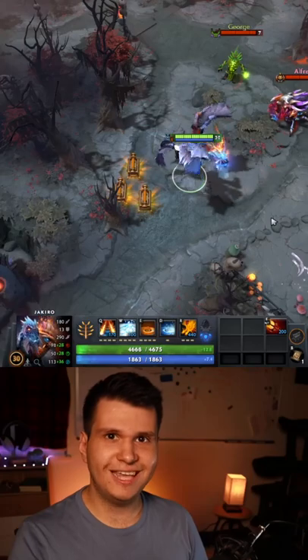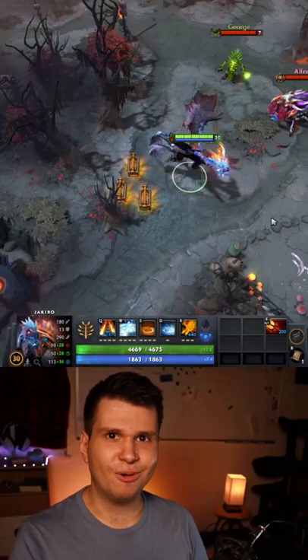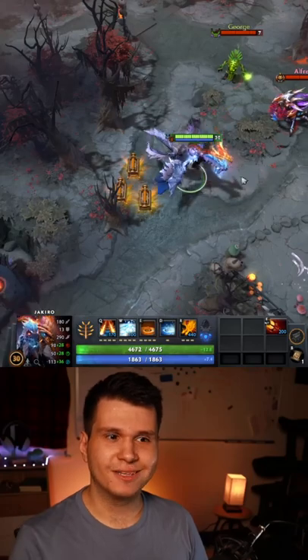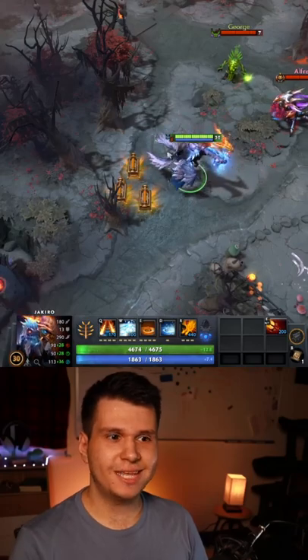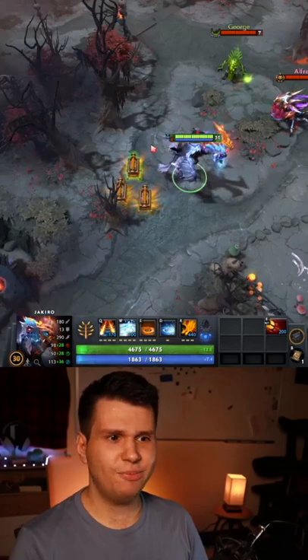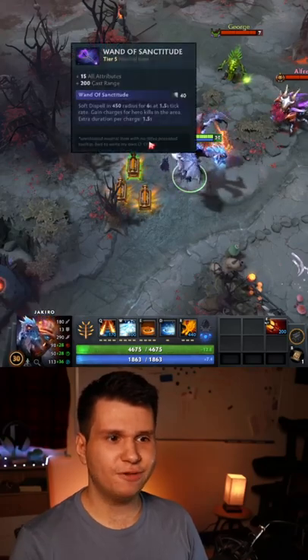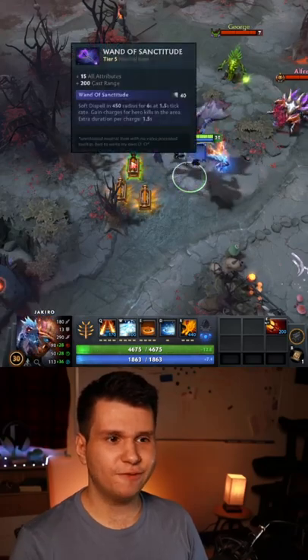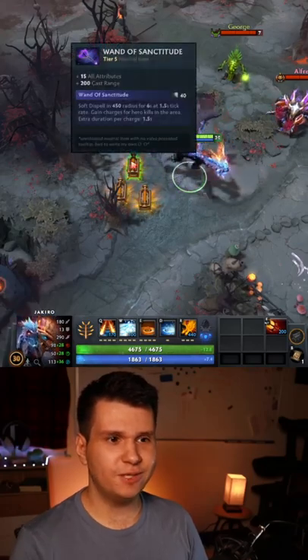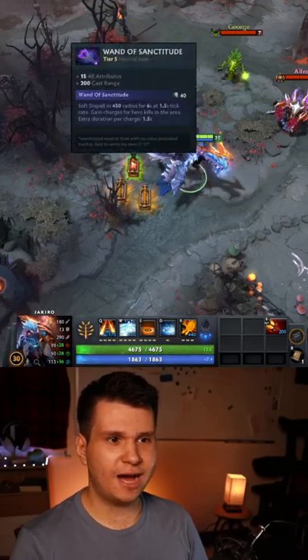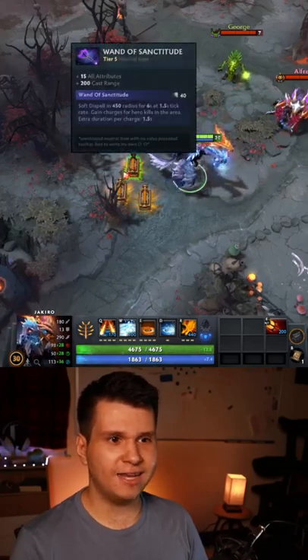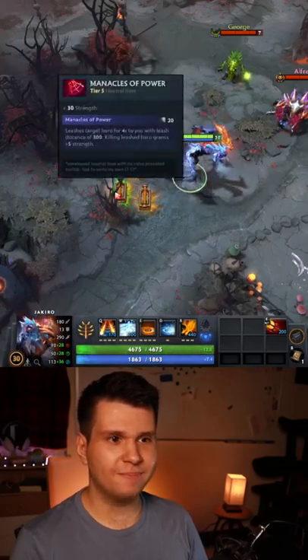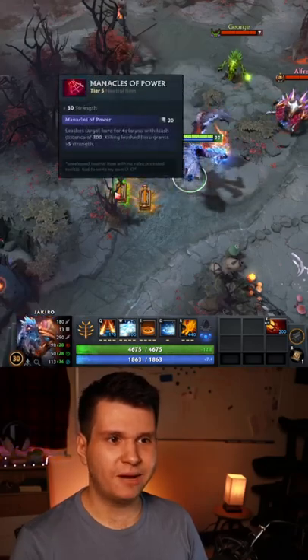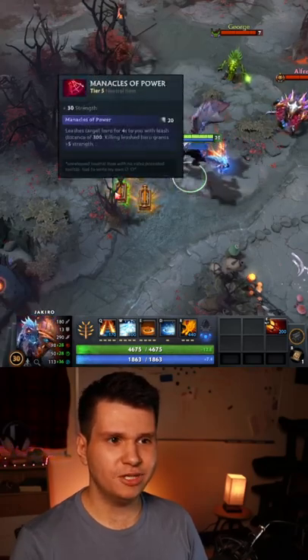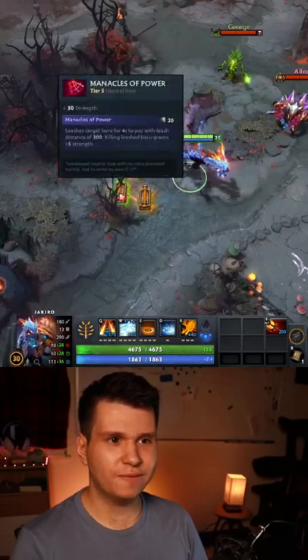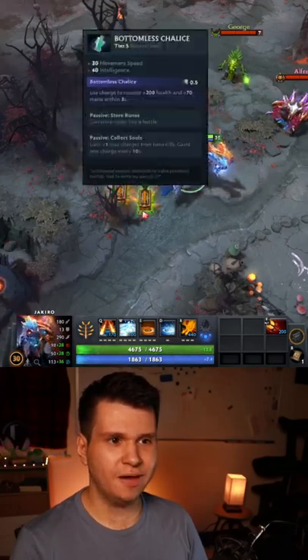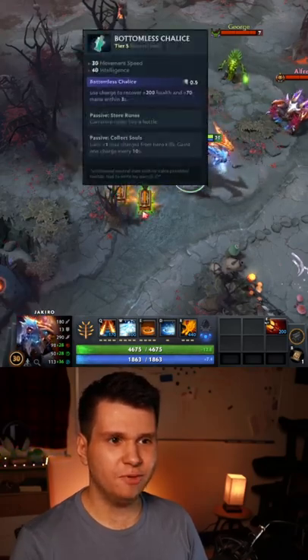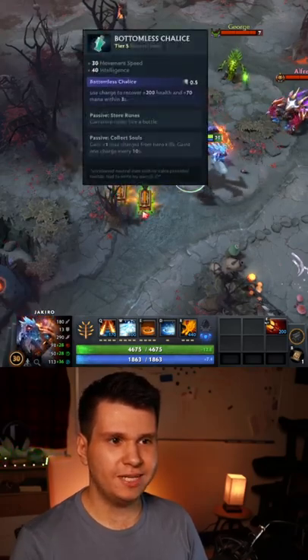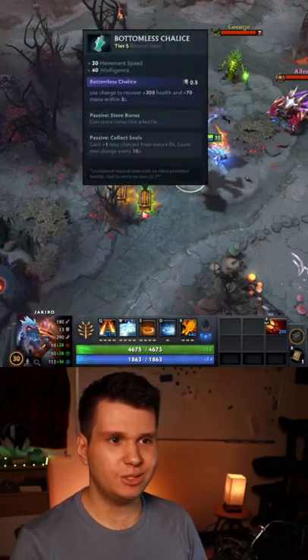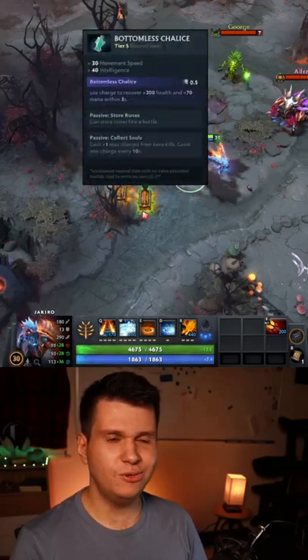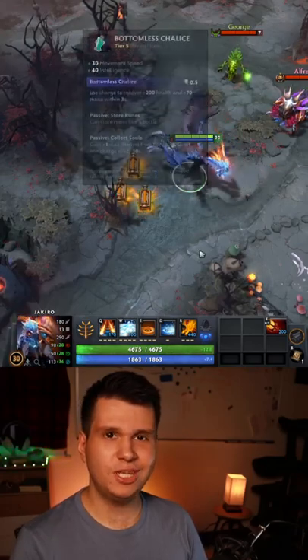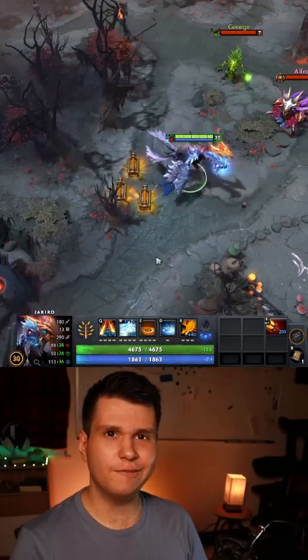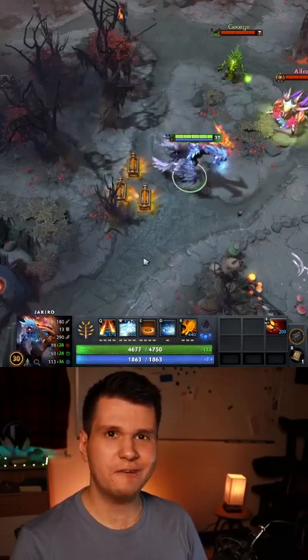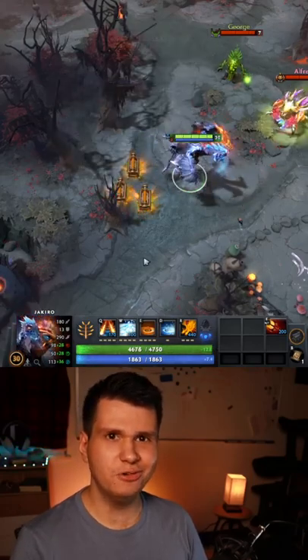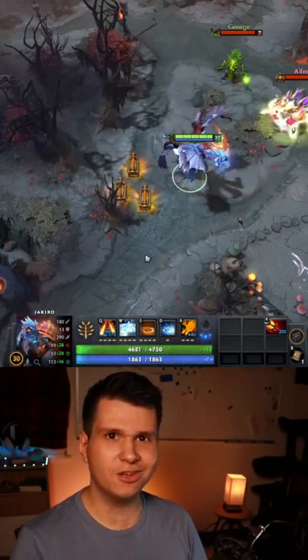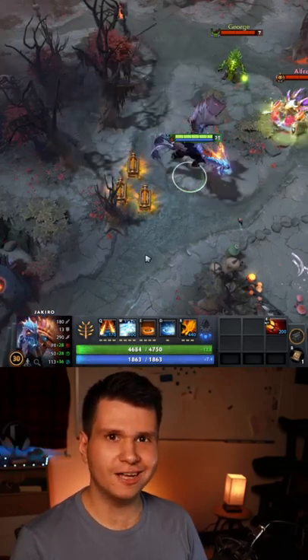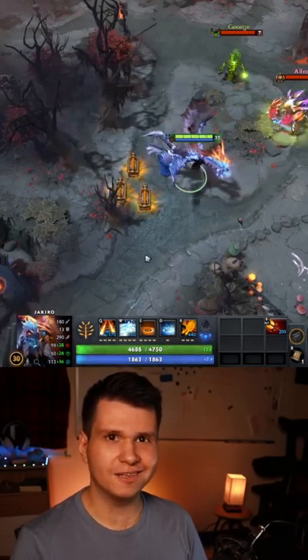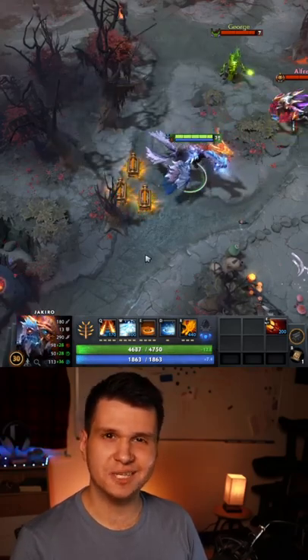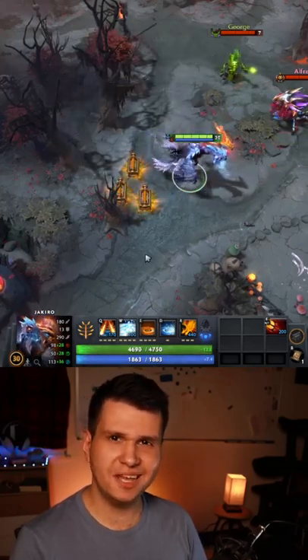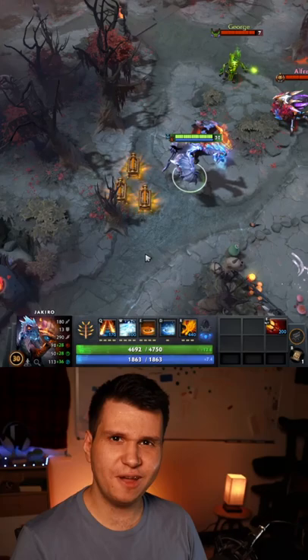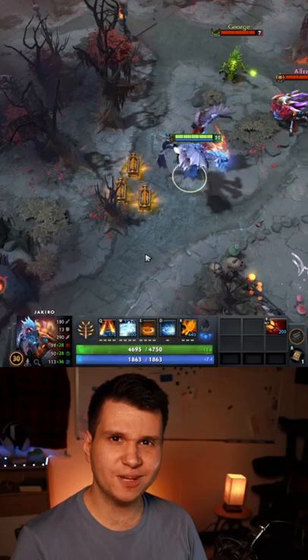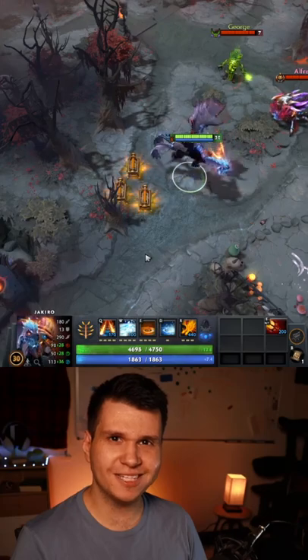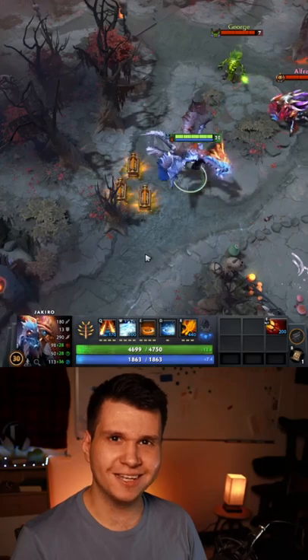7.32 added a bunch of unreleased new tier 5 neutral items, and they are very silly.